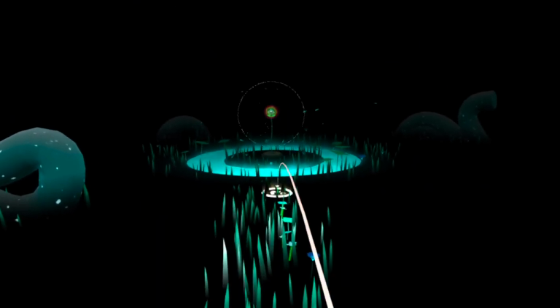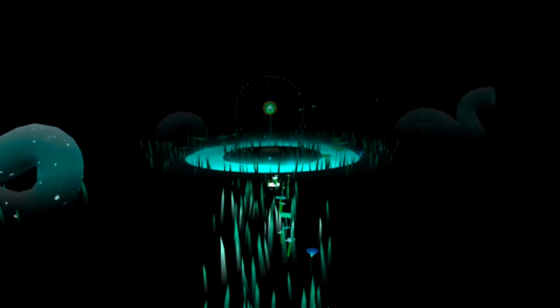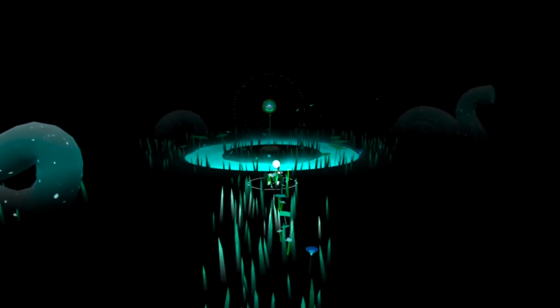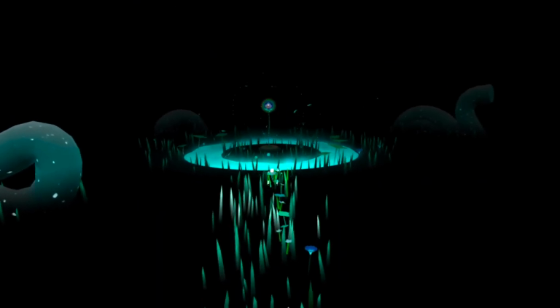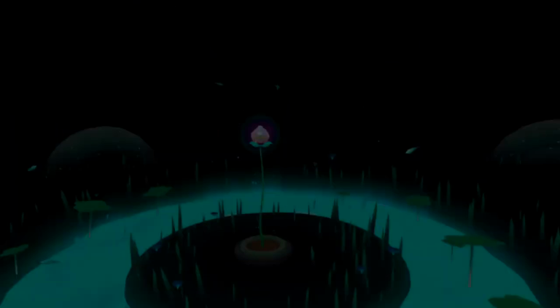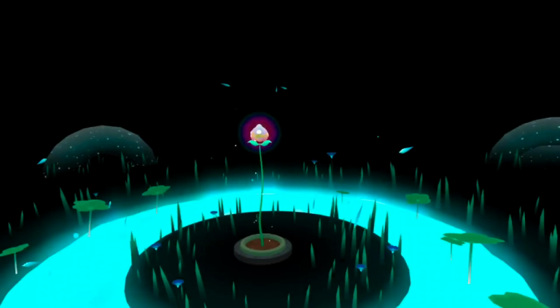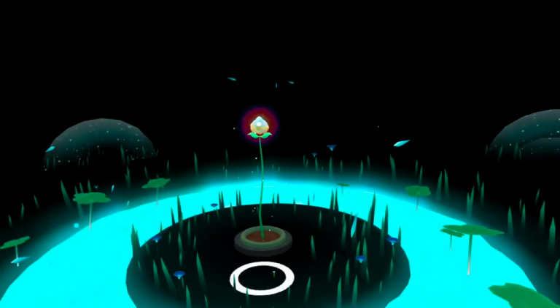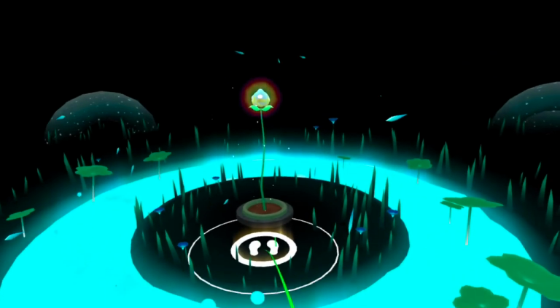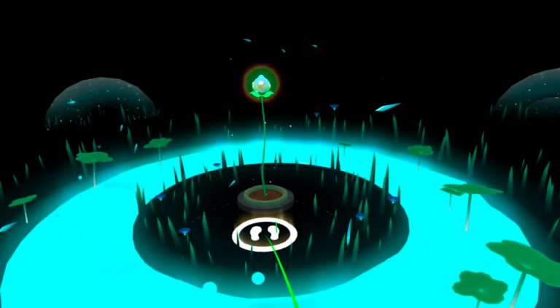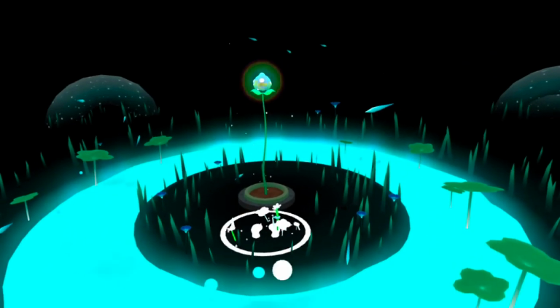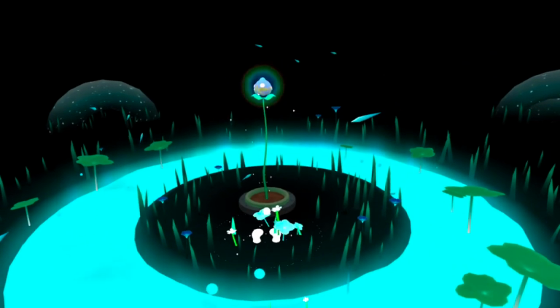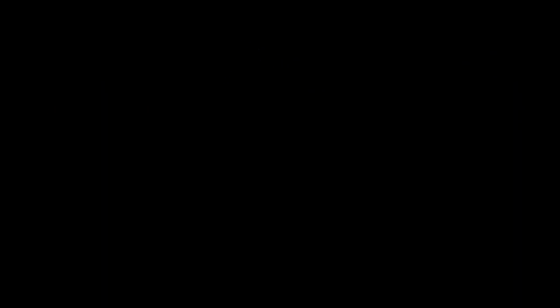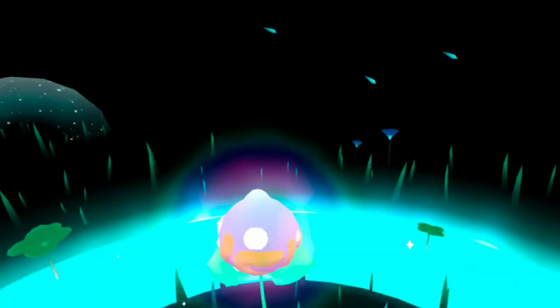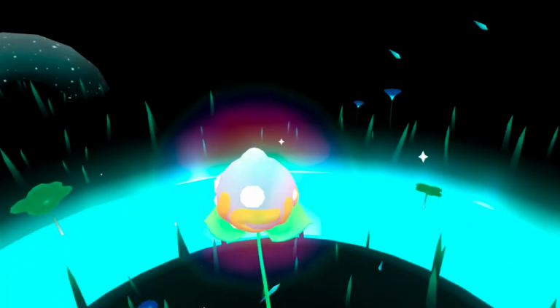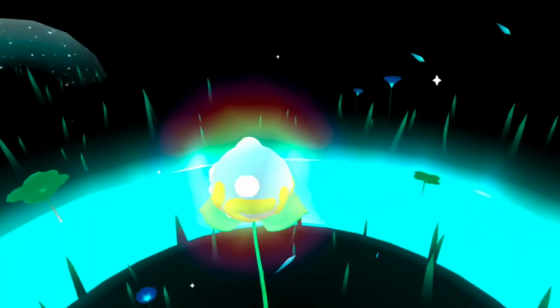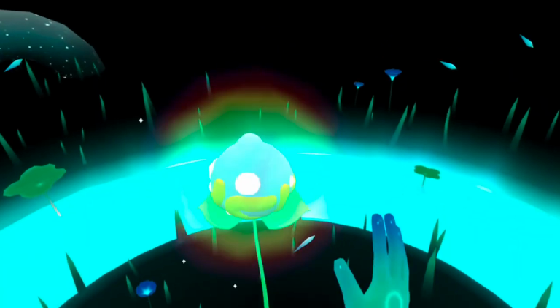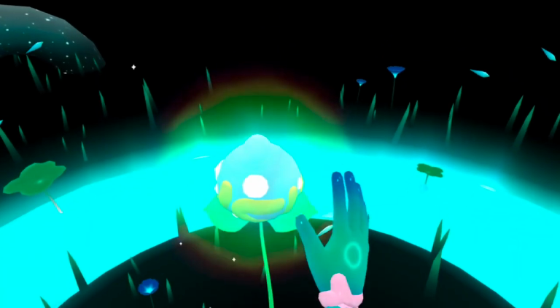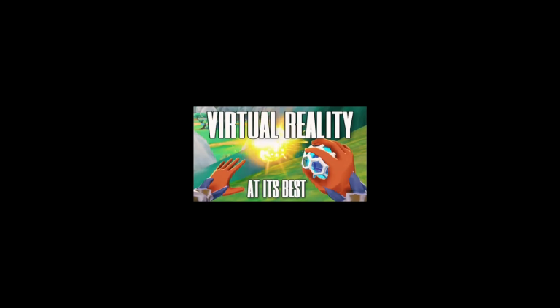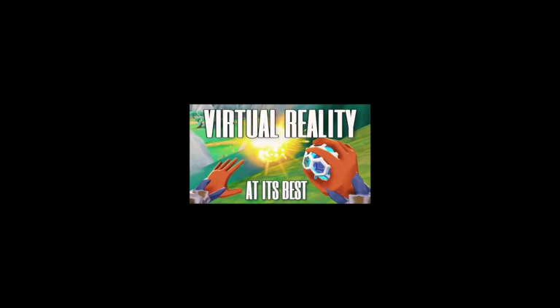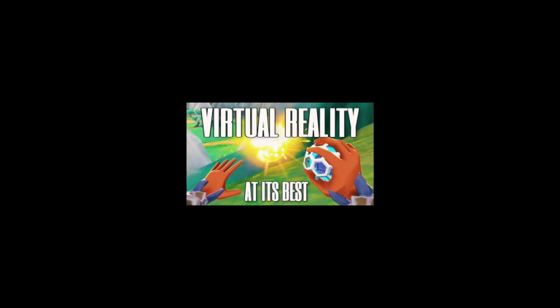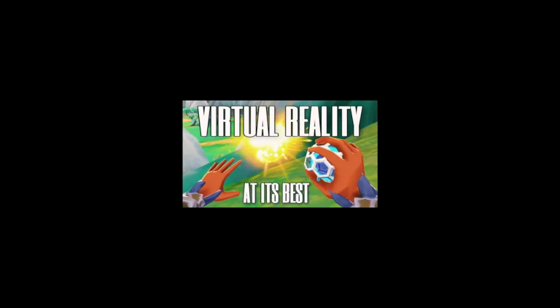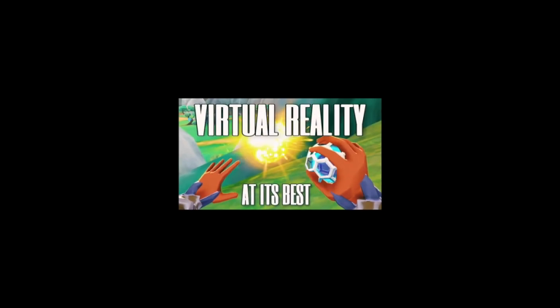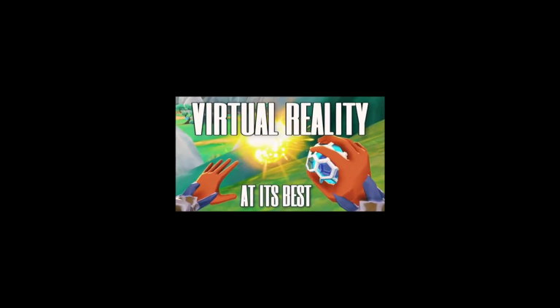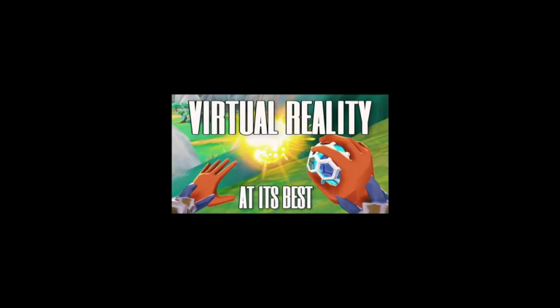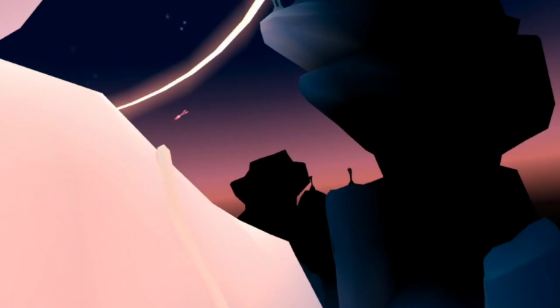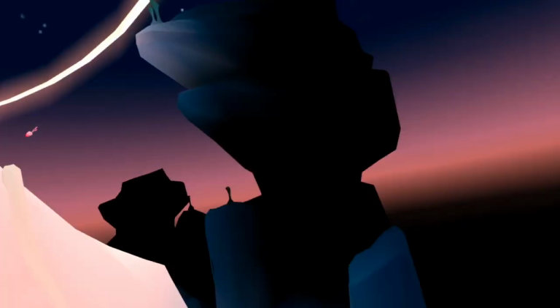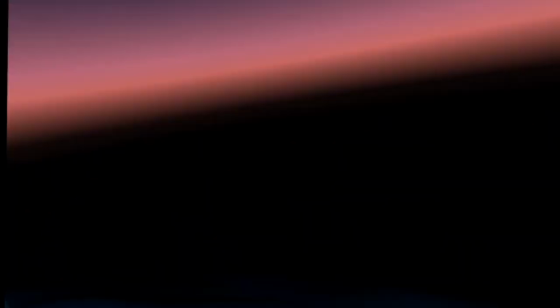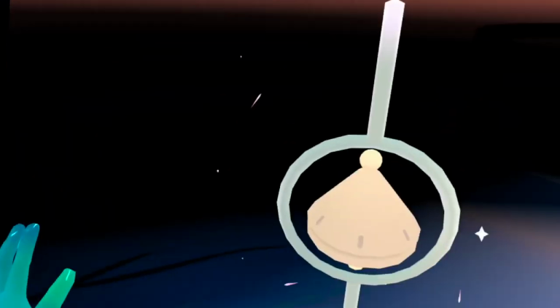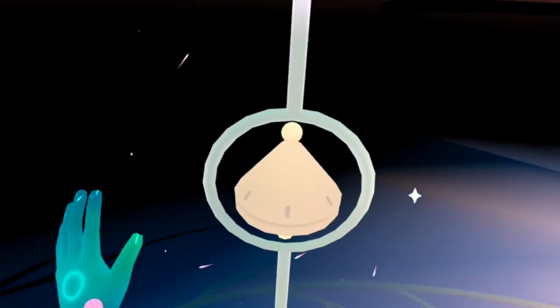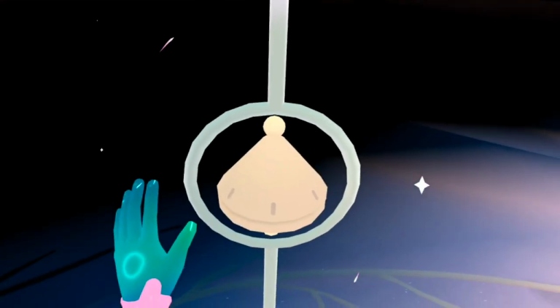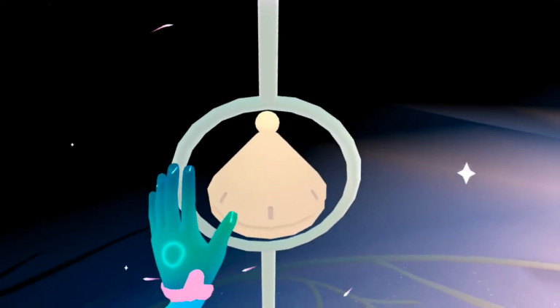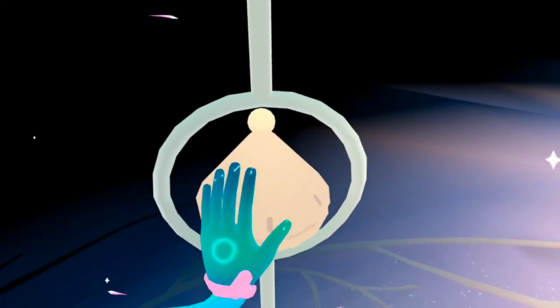This might not be the best VR game ever made — that'll be my next video — but just look at this.